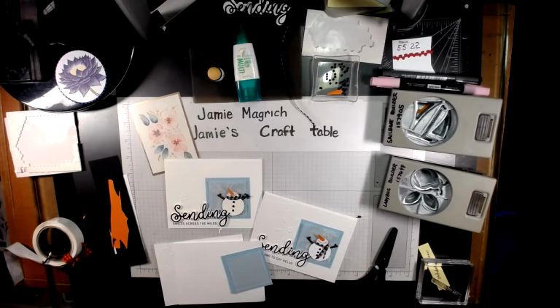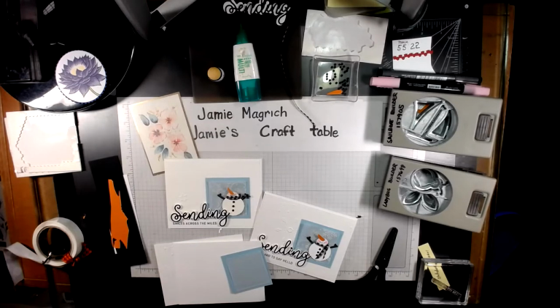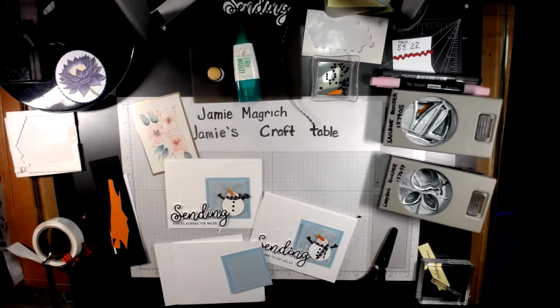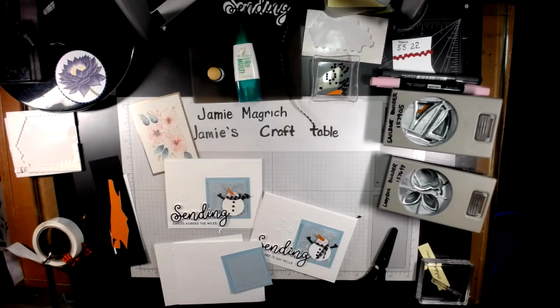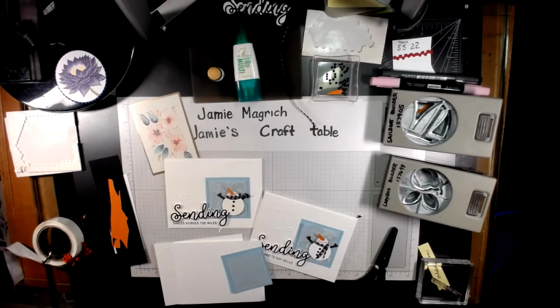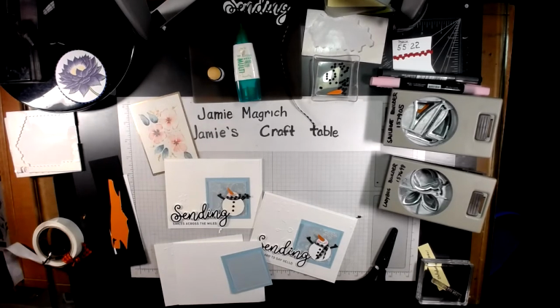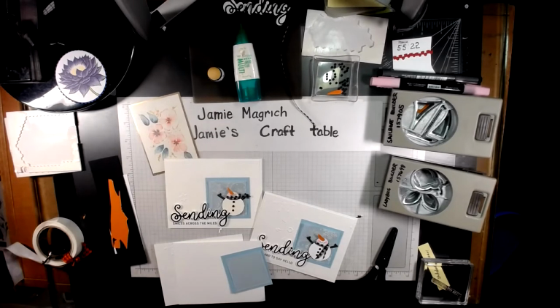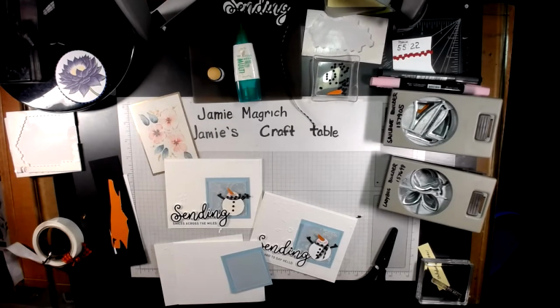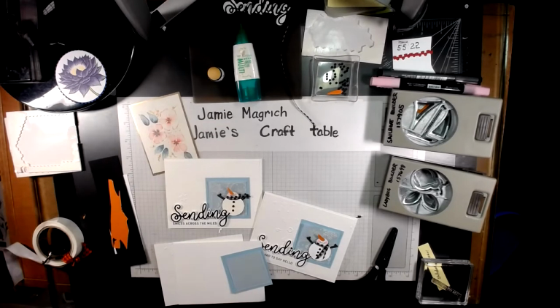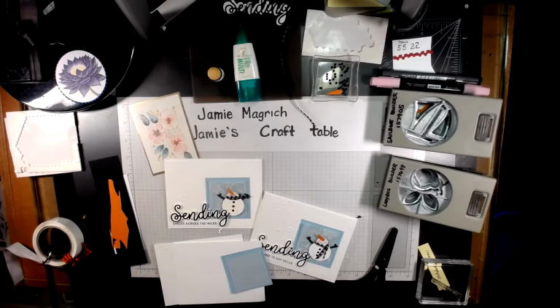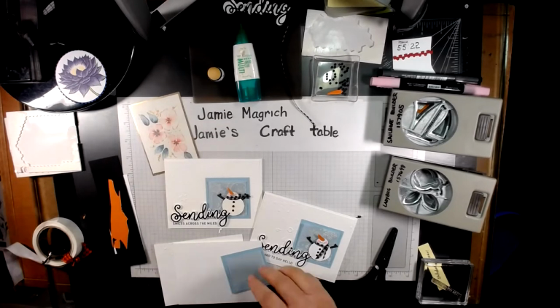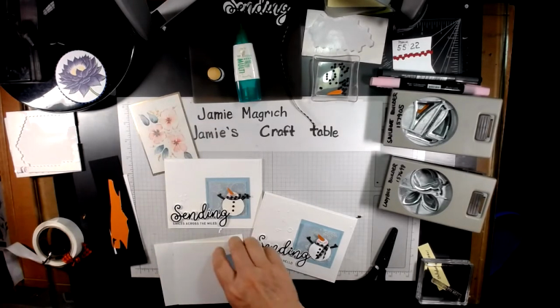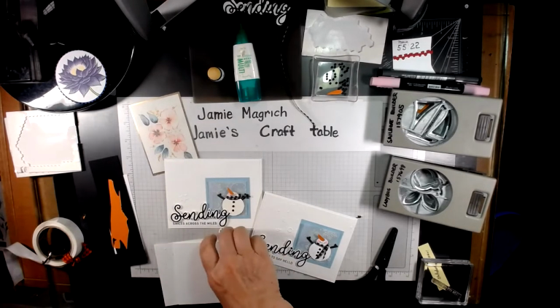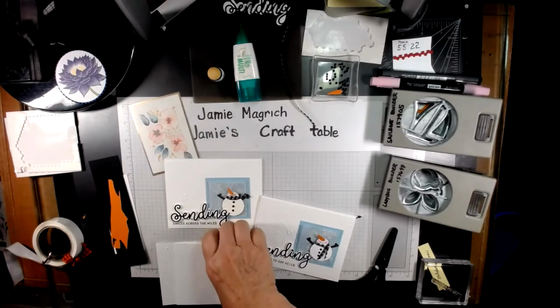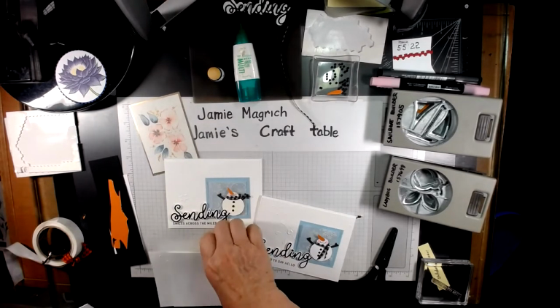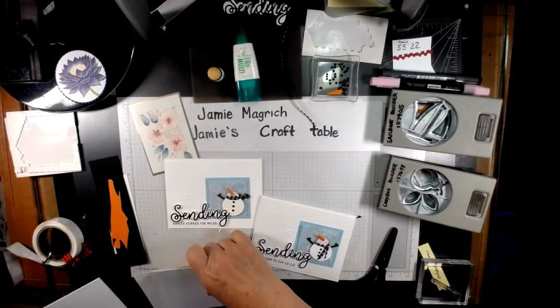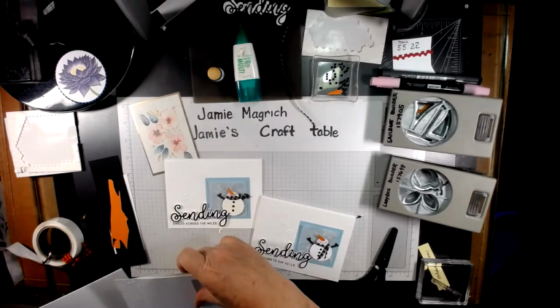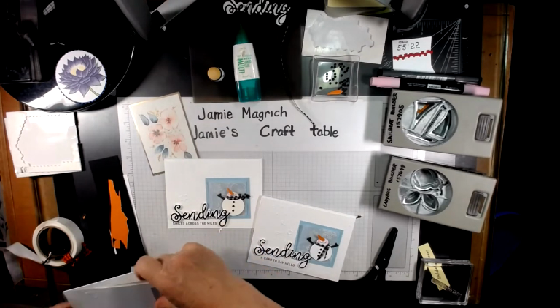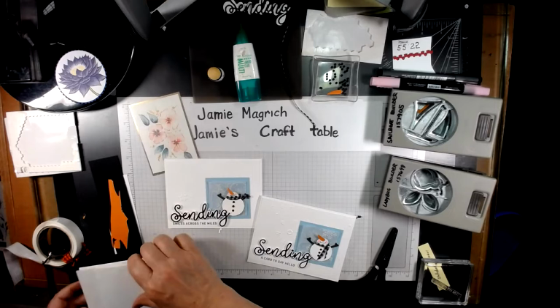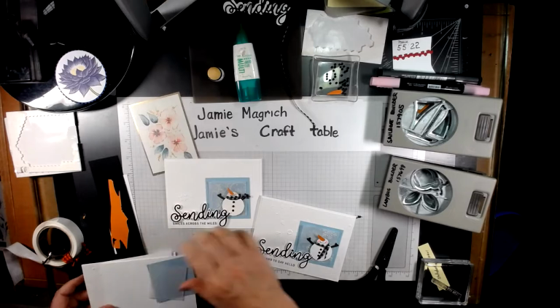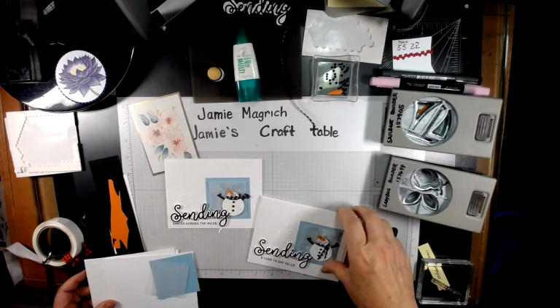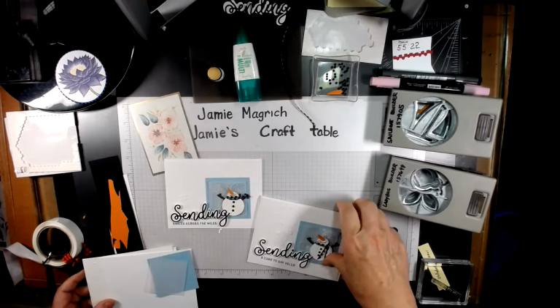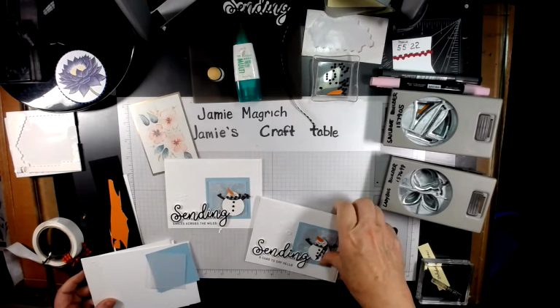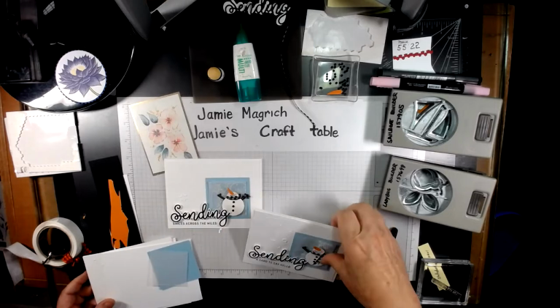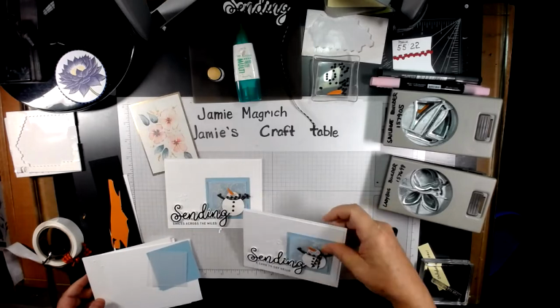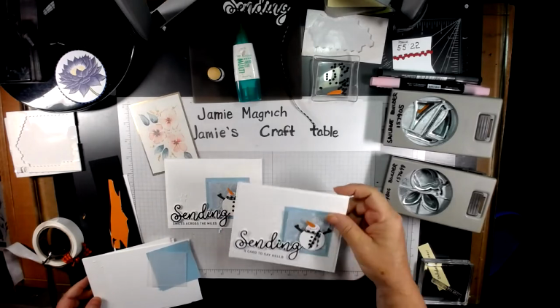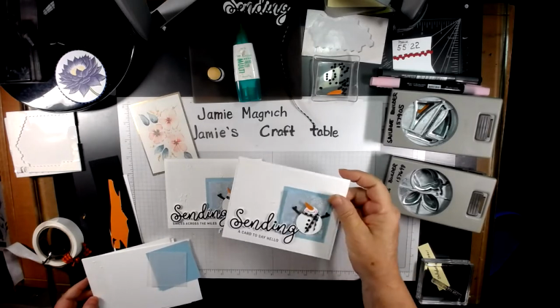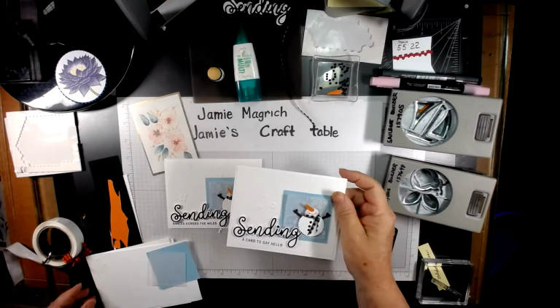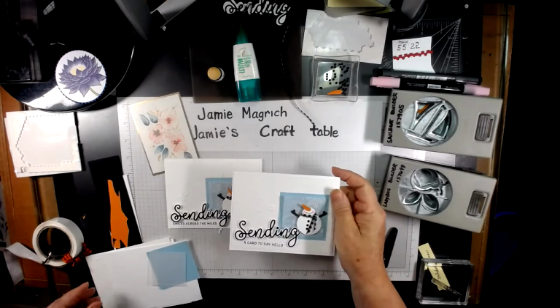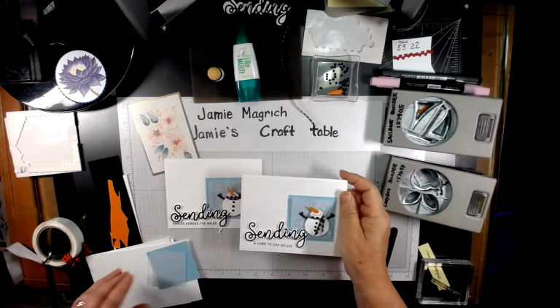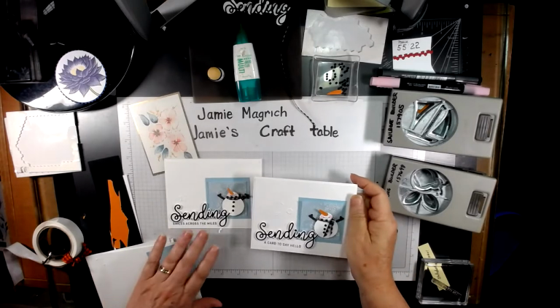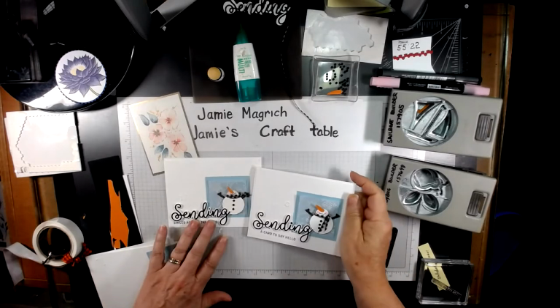Hello, this is Jamie Magritch. Welcome to Jamie's Craft Table. Today I'm going to show you how I made these cards.